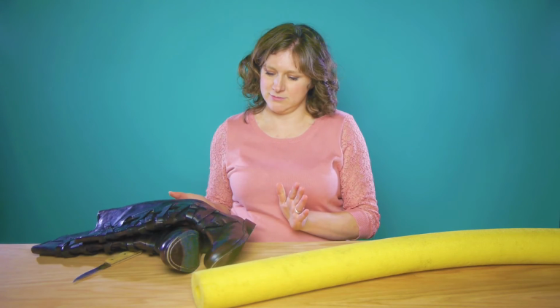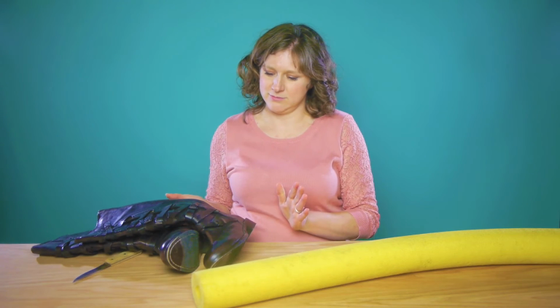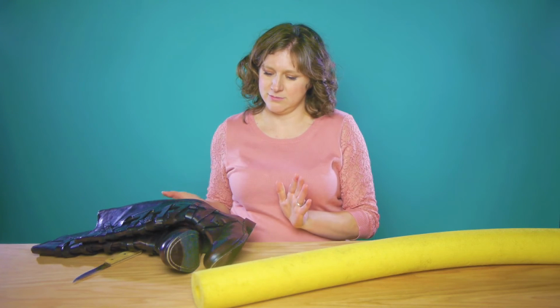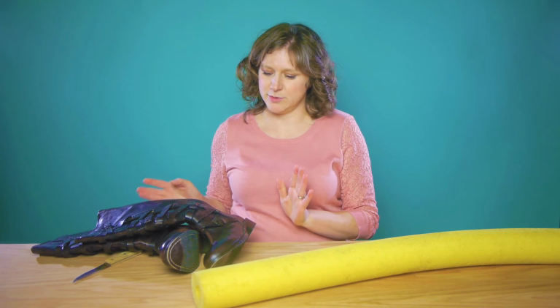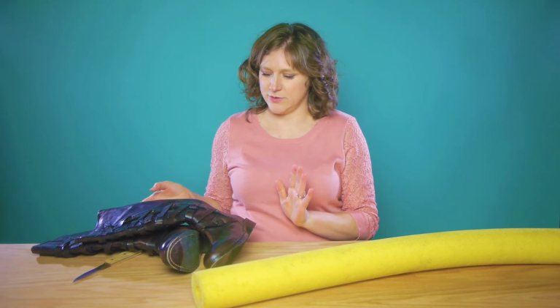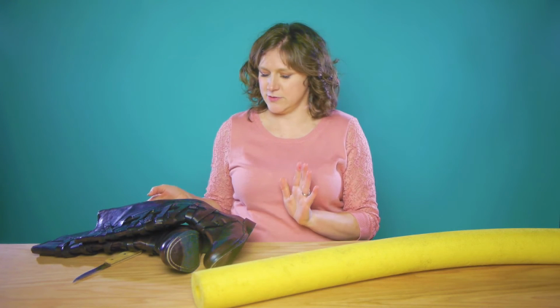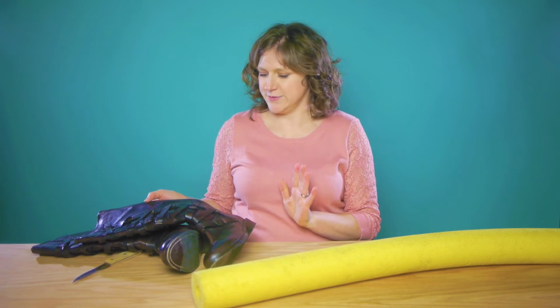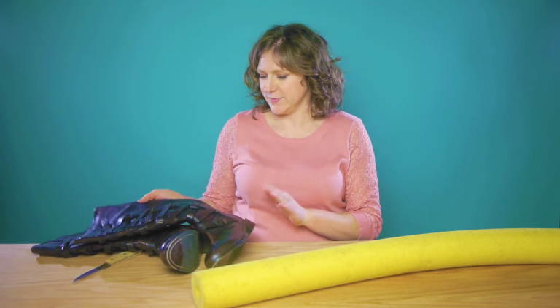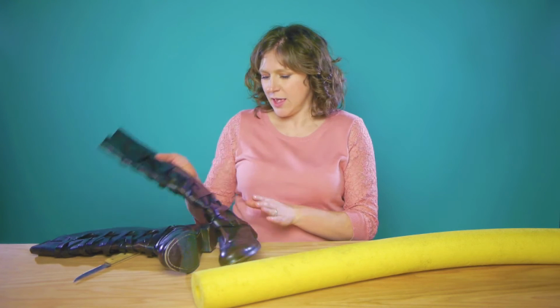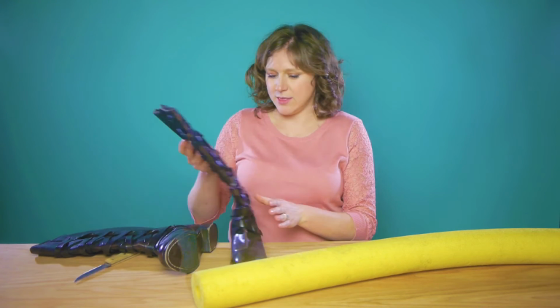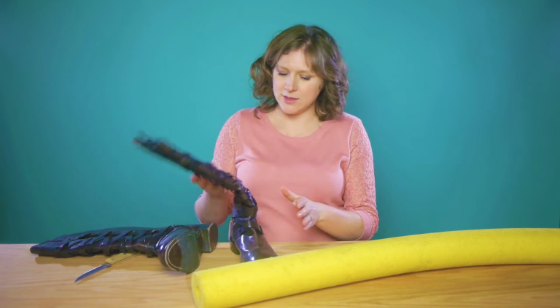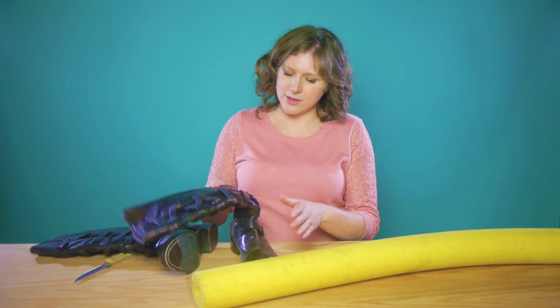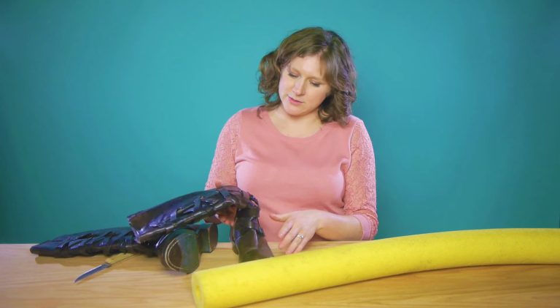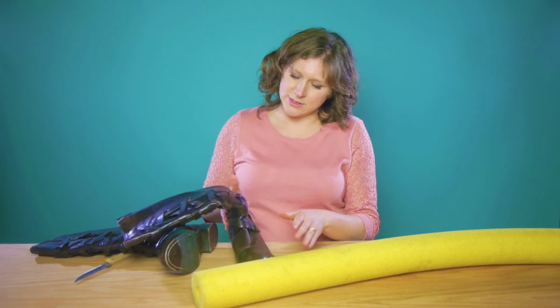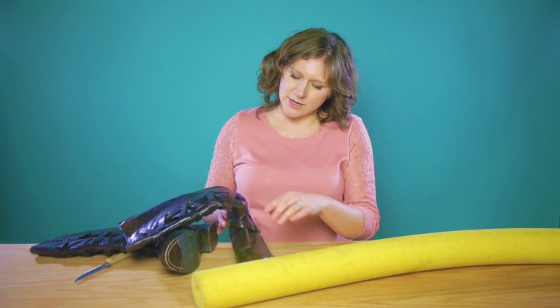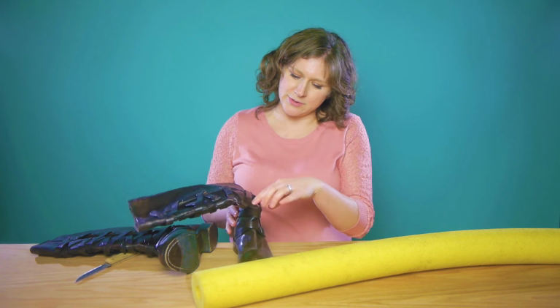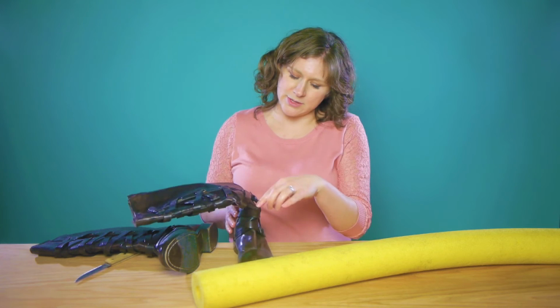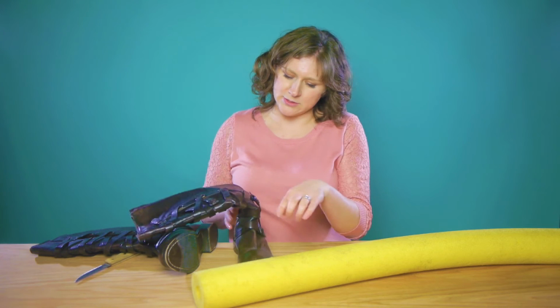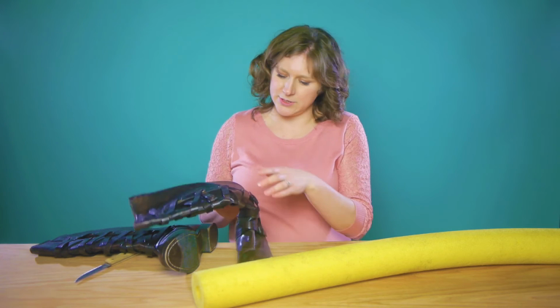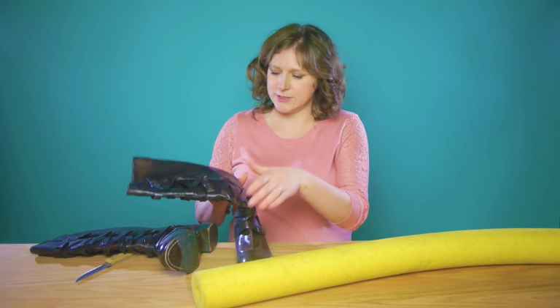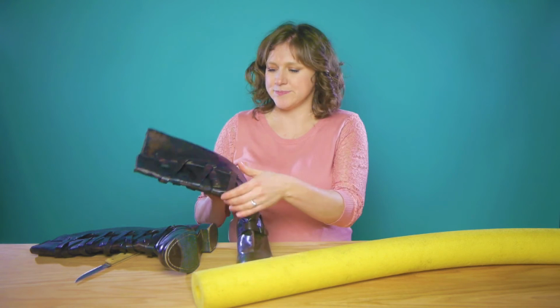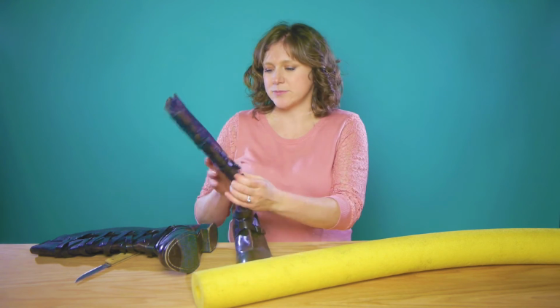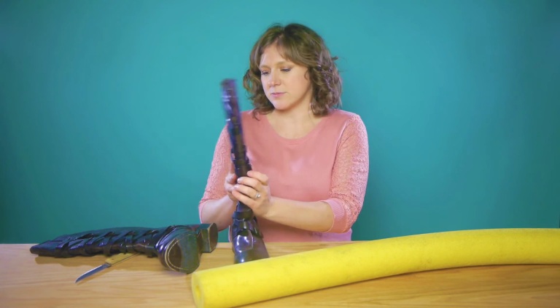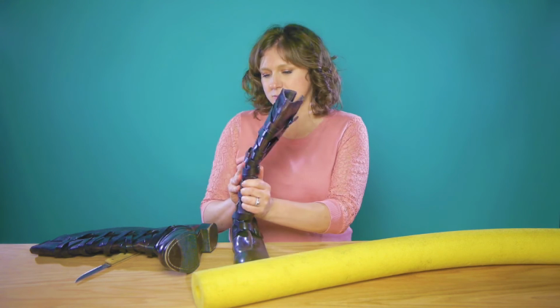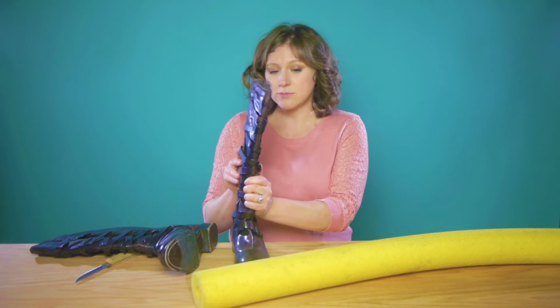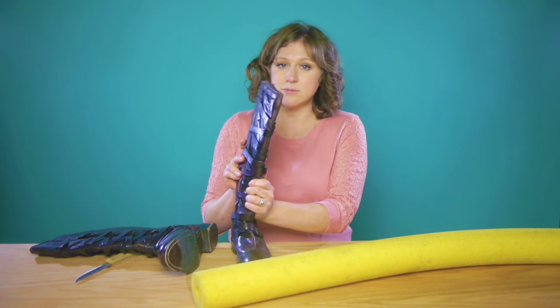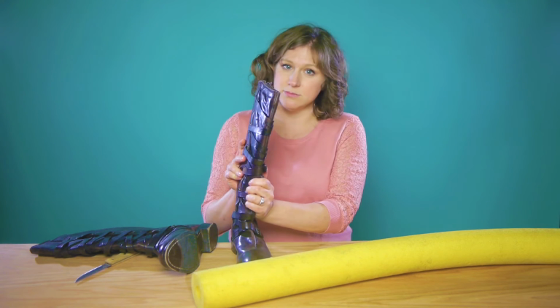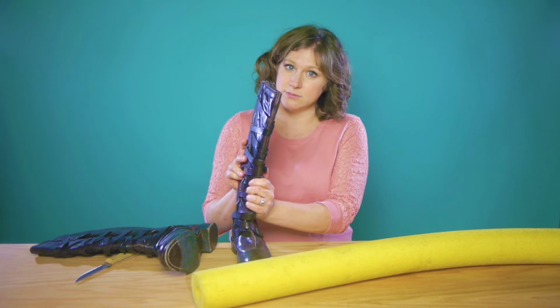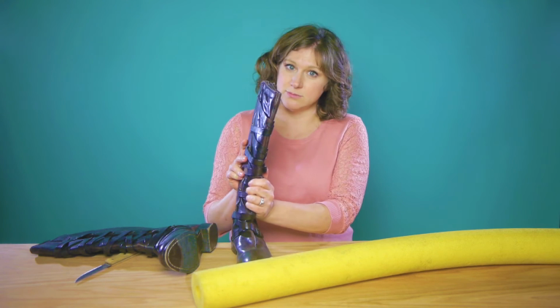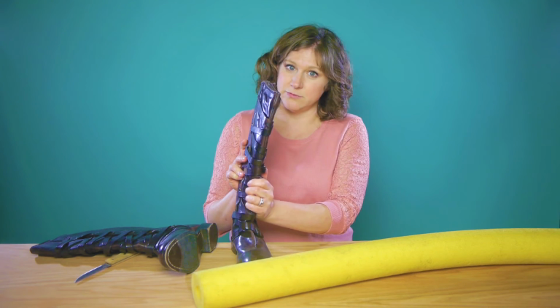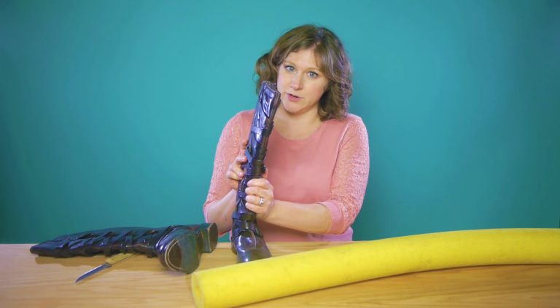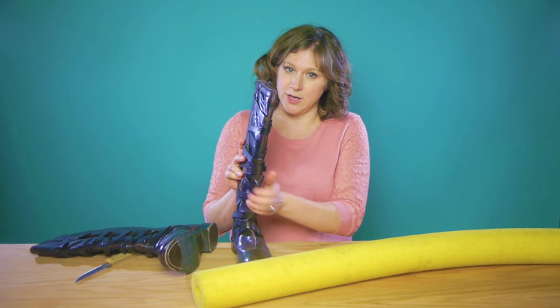I've got this problem: my boots fall over. And then they'll sit there and they'll get this crease. Fear not.